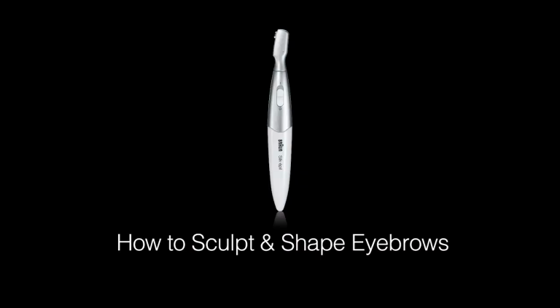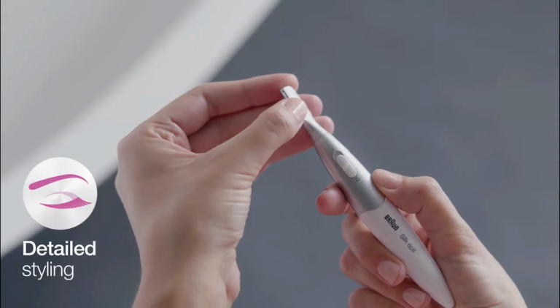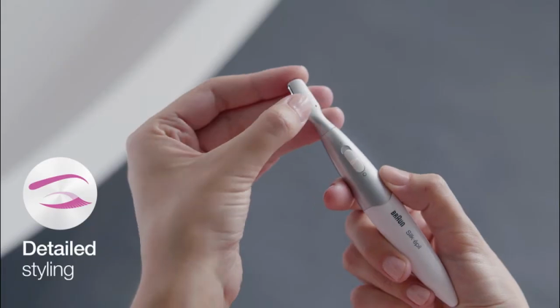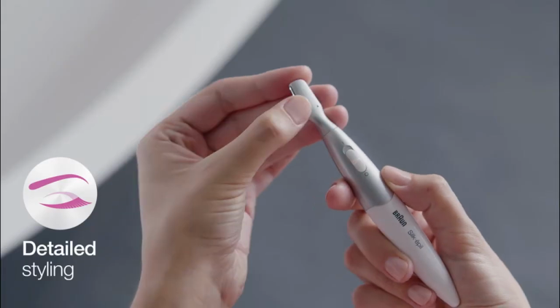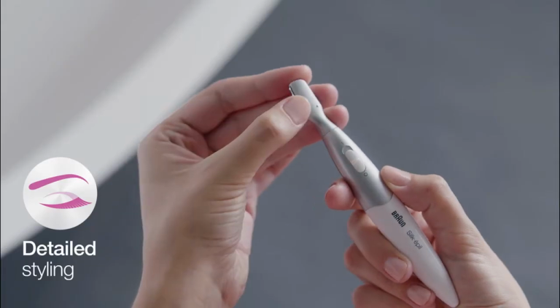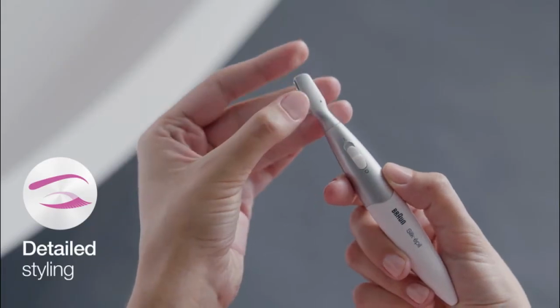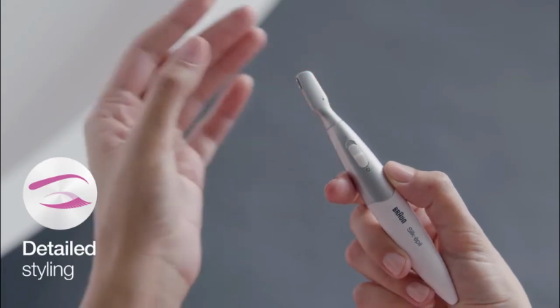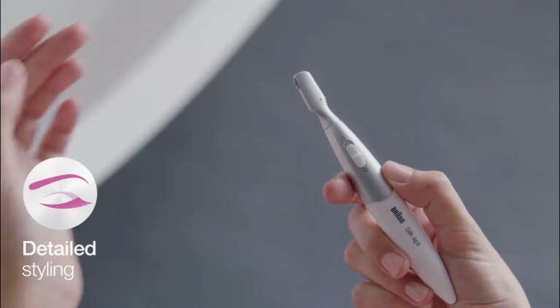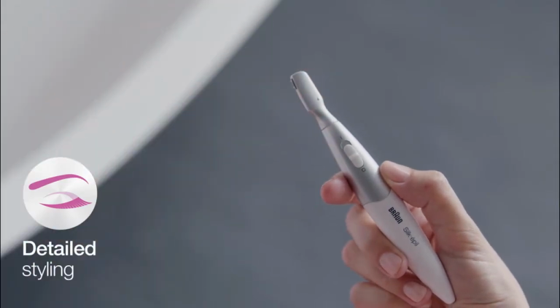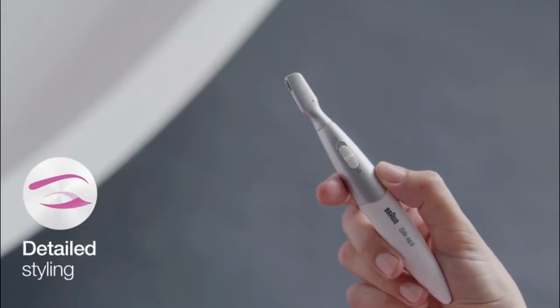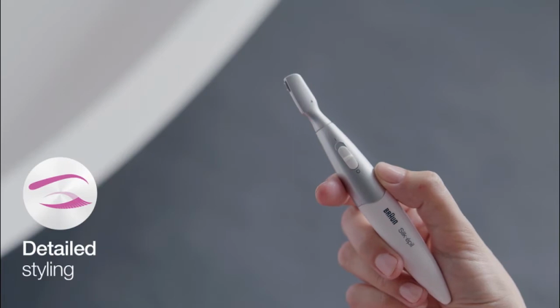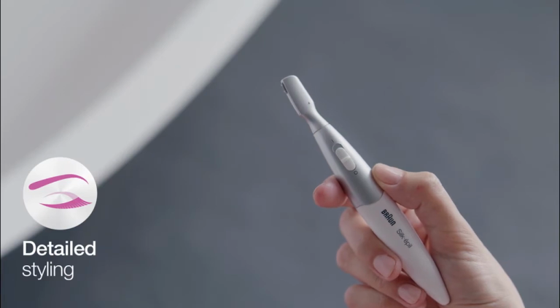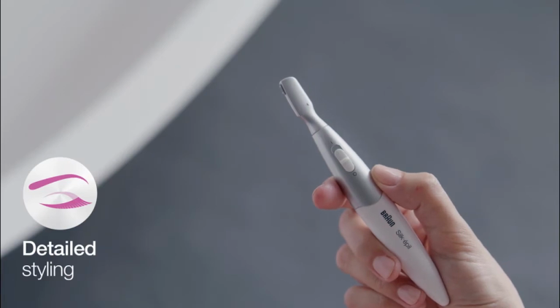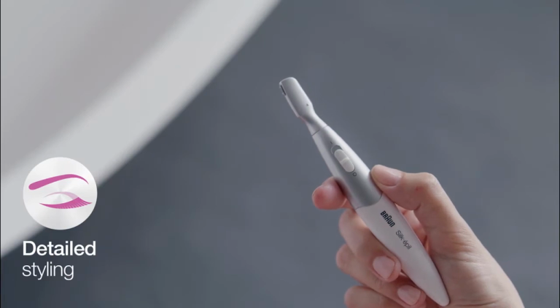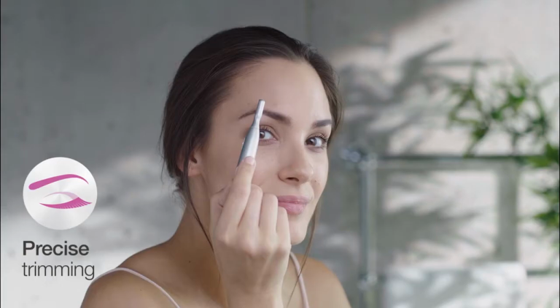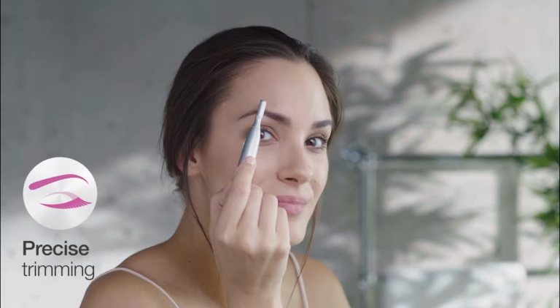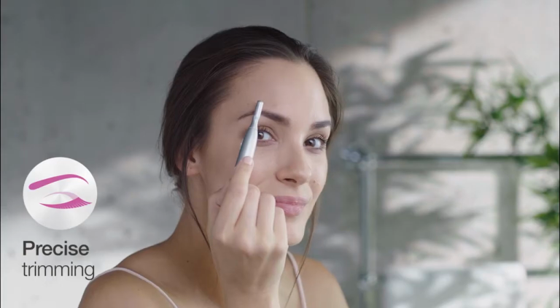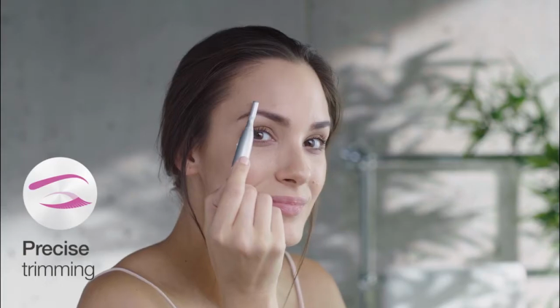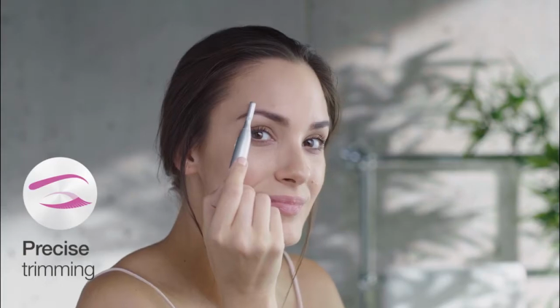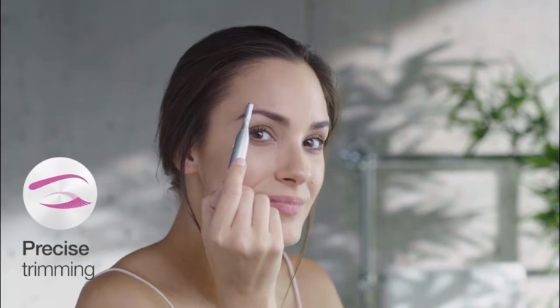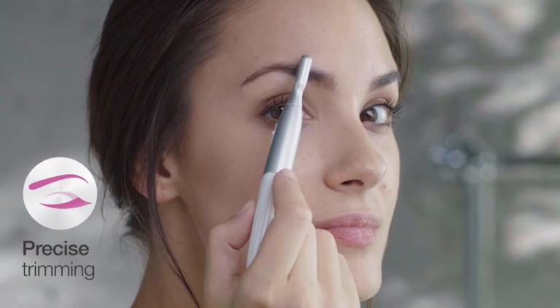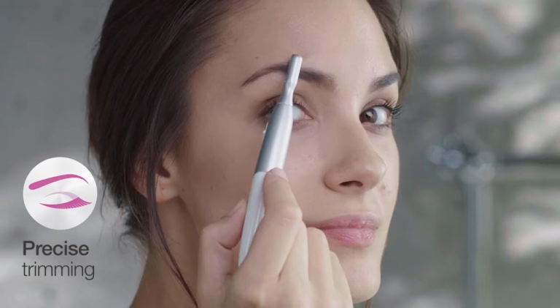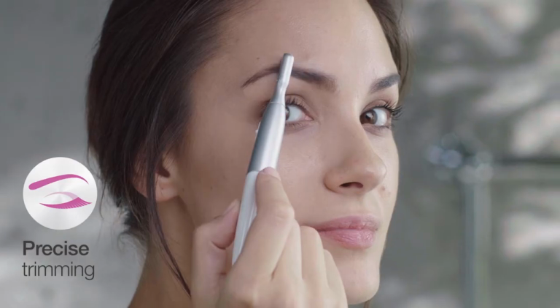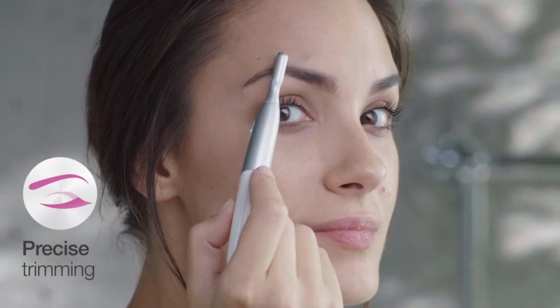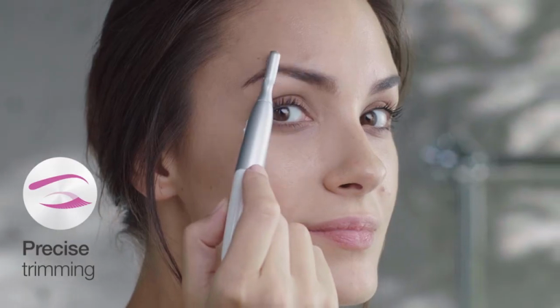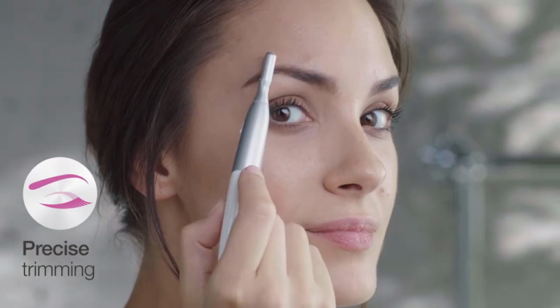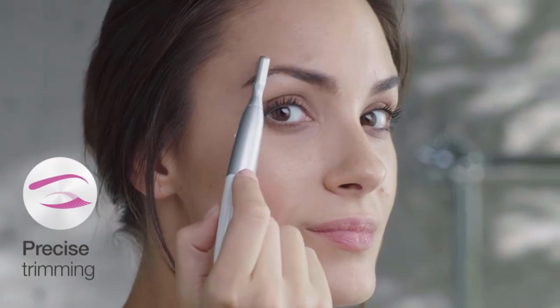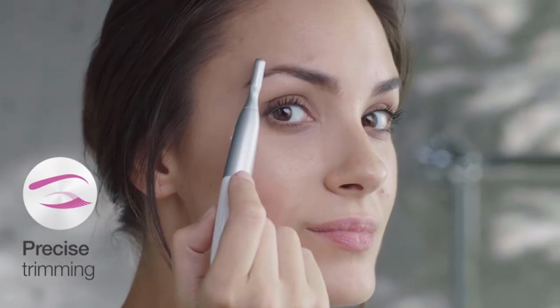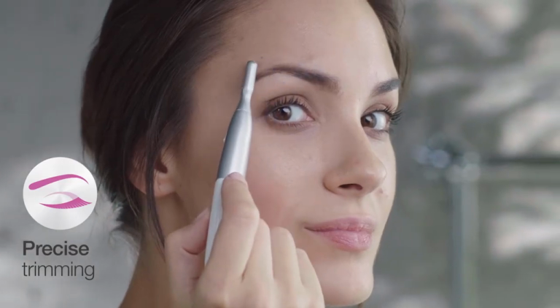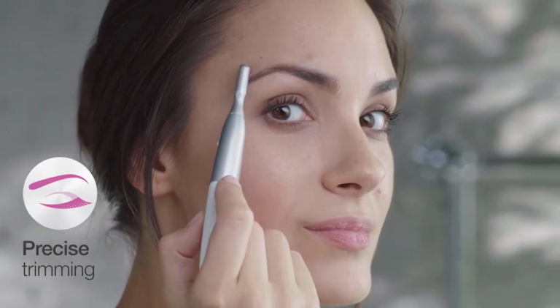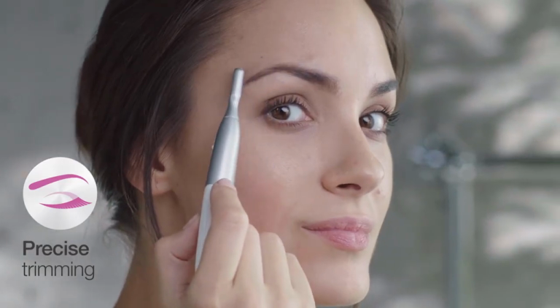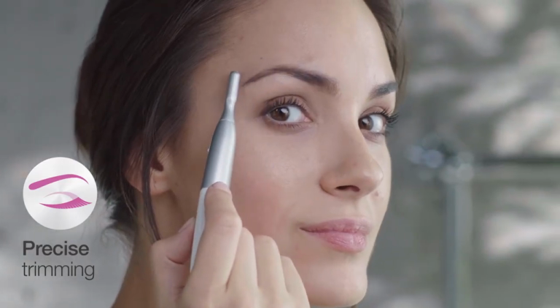Use the Braun Facial Trimmer for detailed styling, designed for precise lines to give you perfectly sculpted eyebrows.